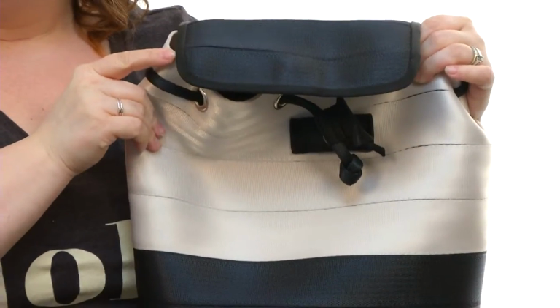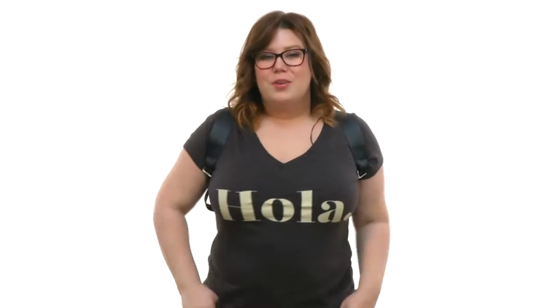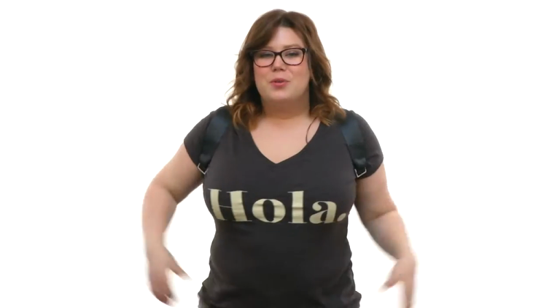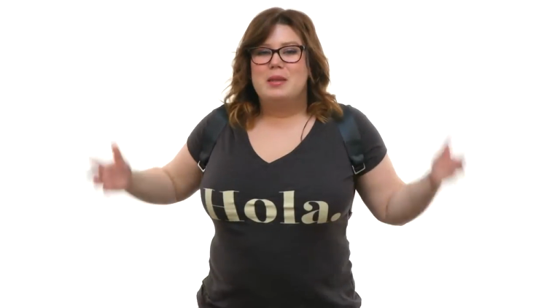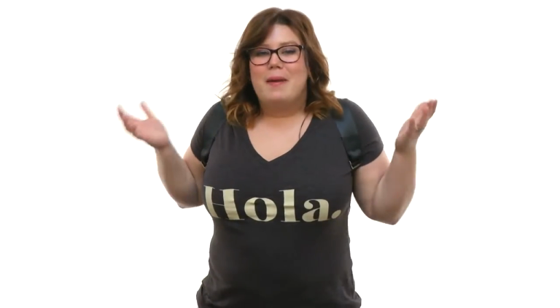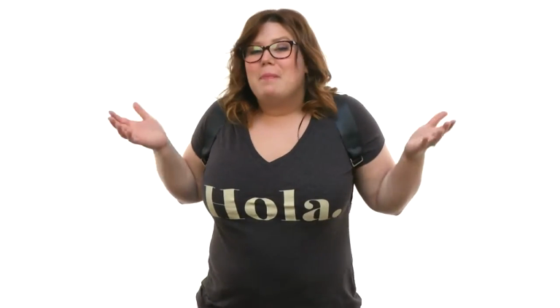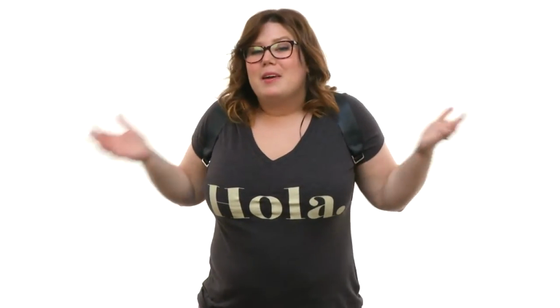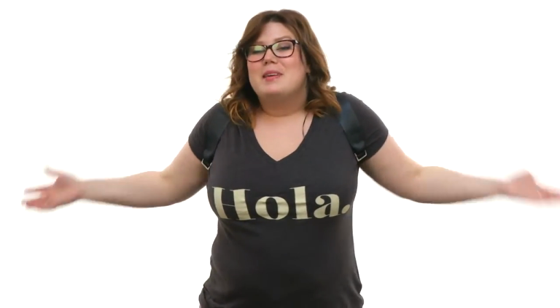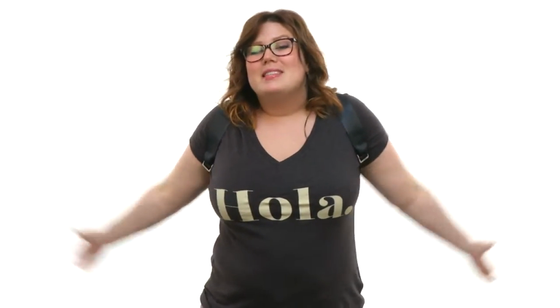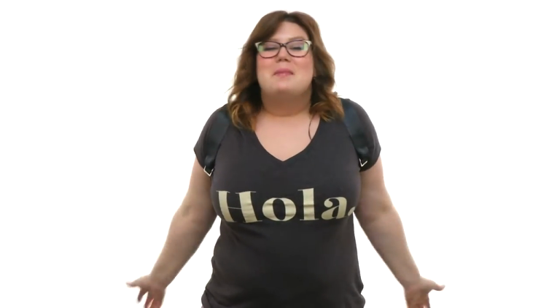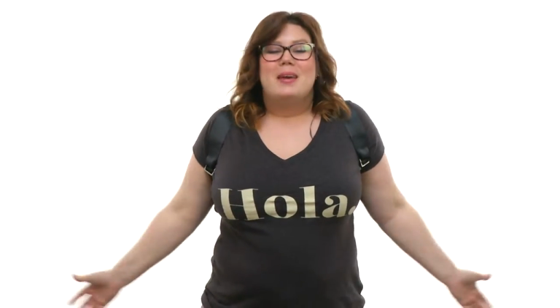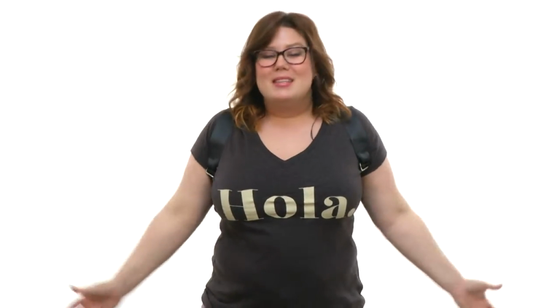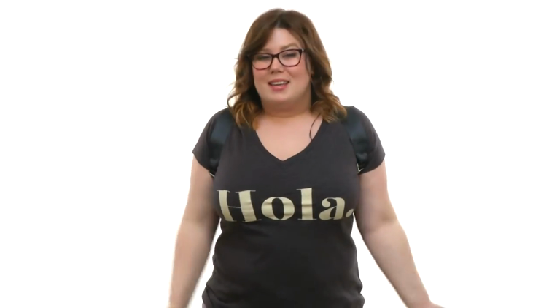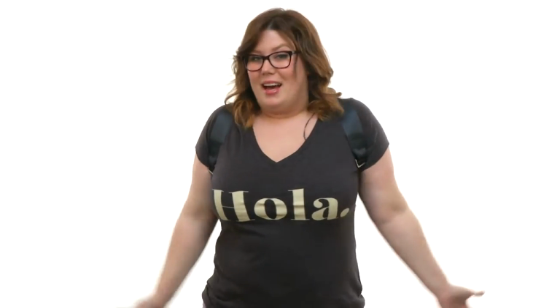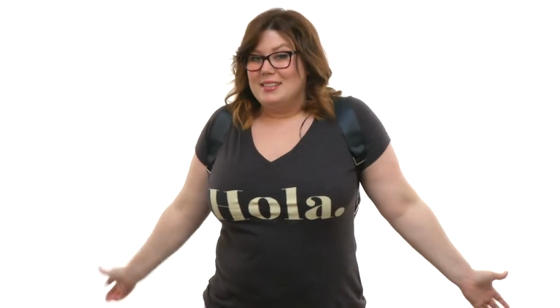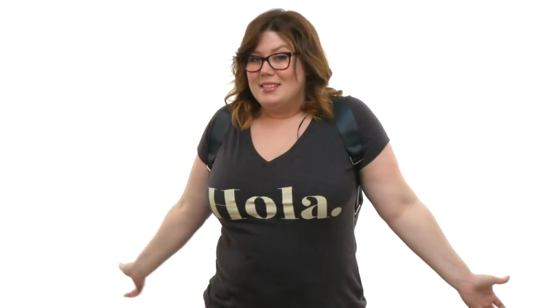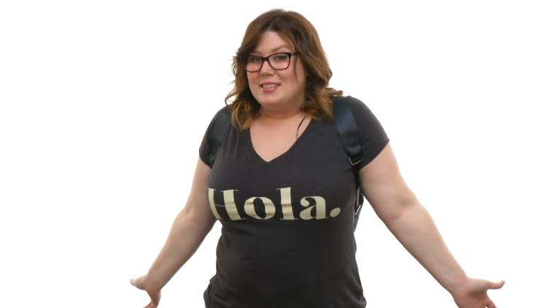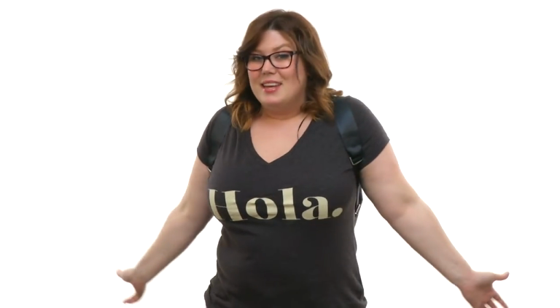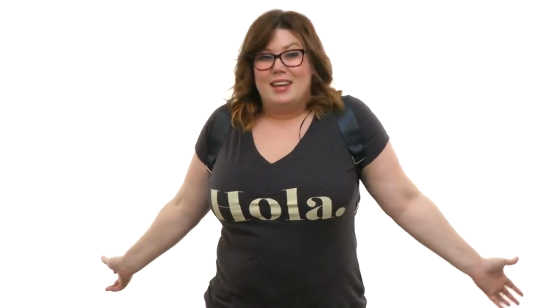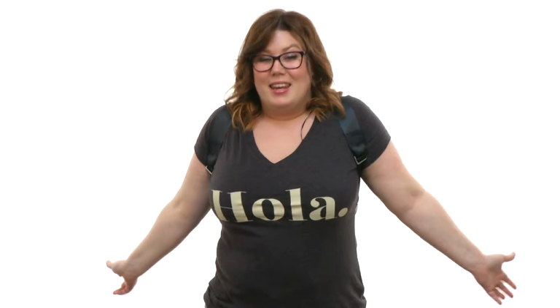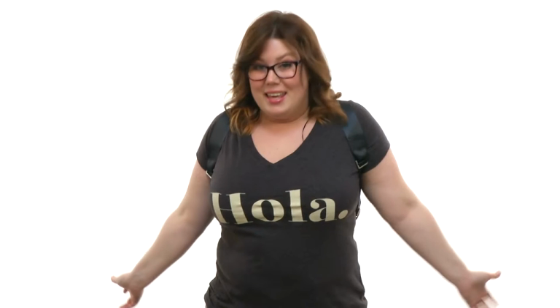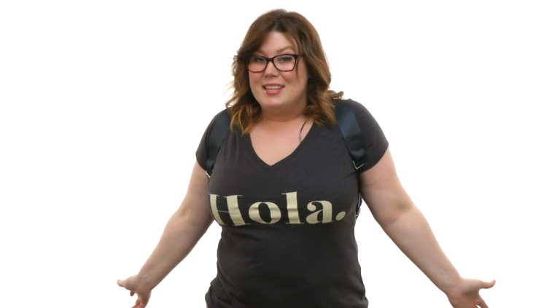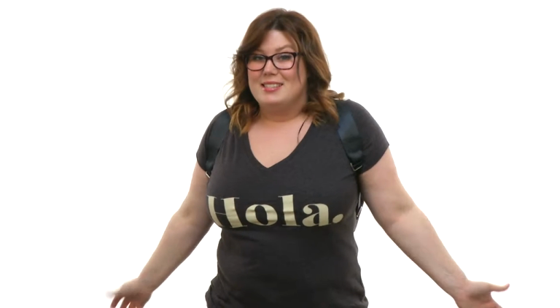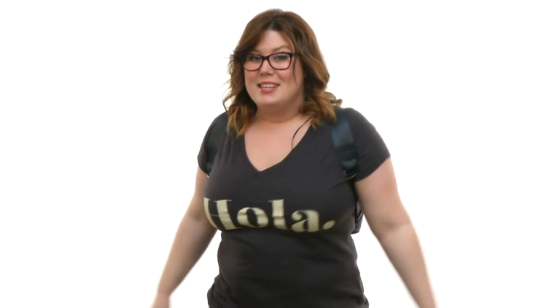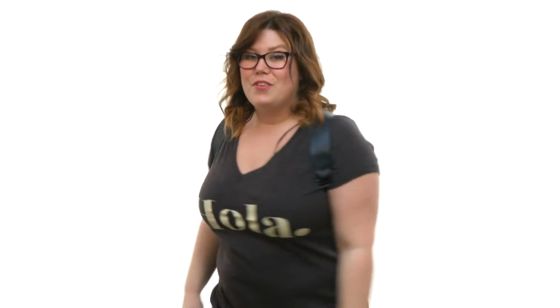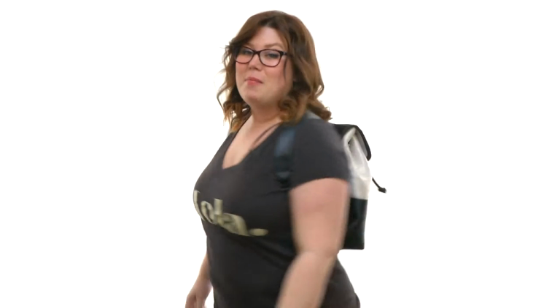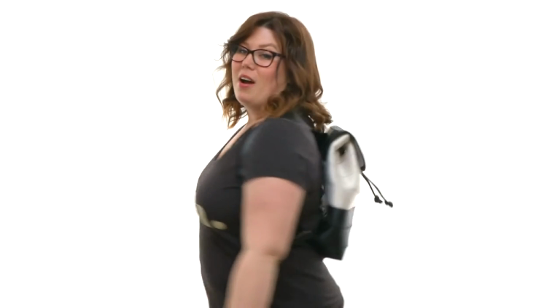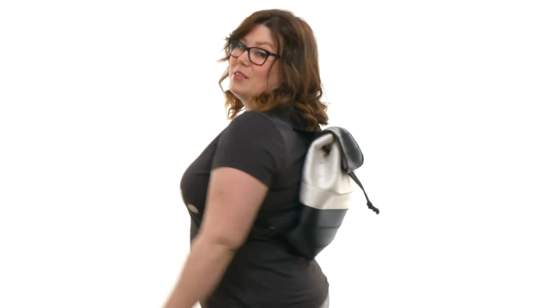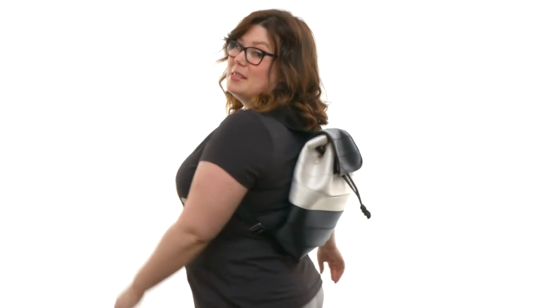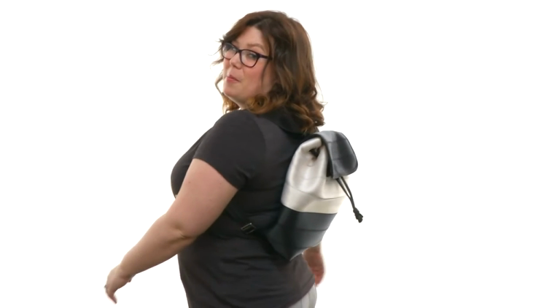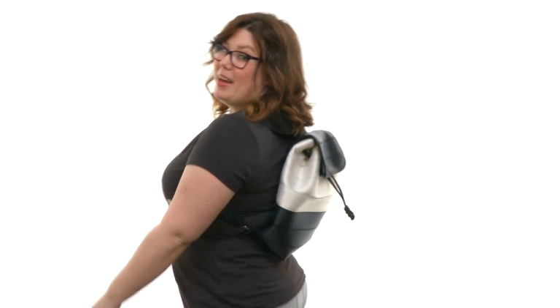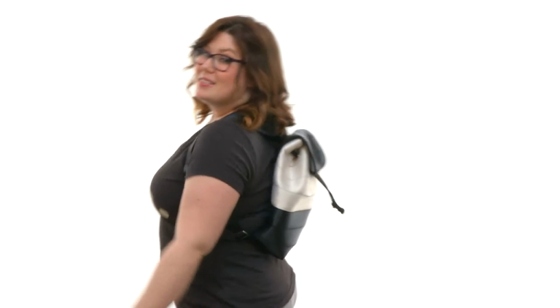Who knew a mini backpack could be this amazing? I didn't, and it is! It's from Harvey Seatbelt Bags.